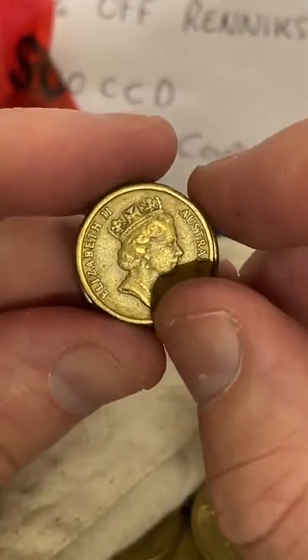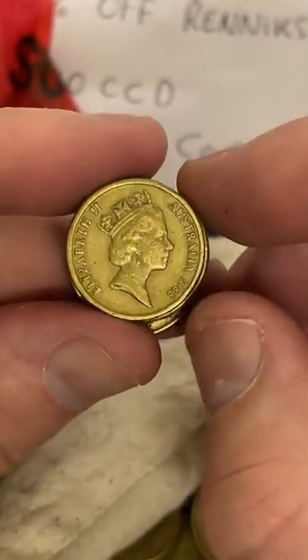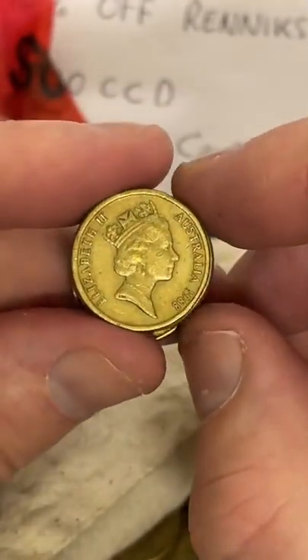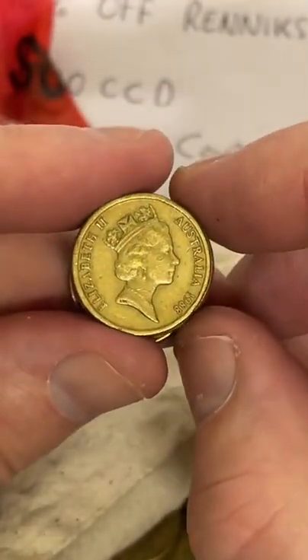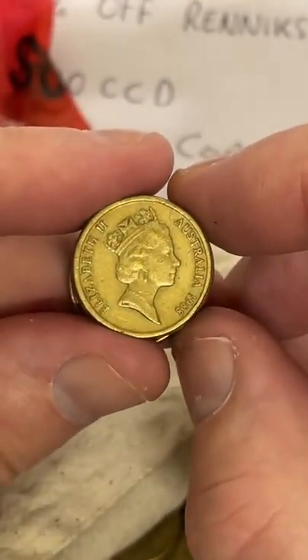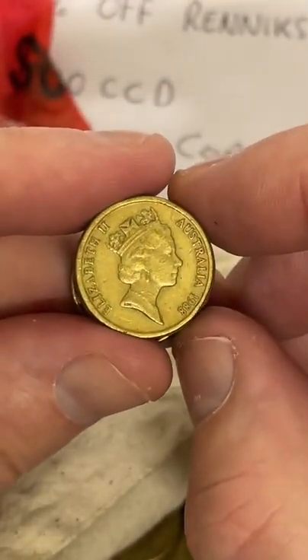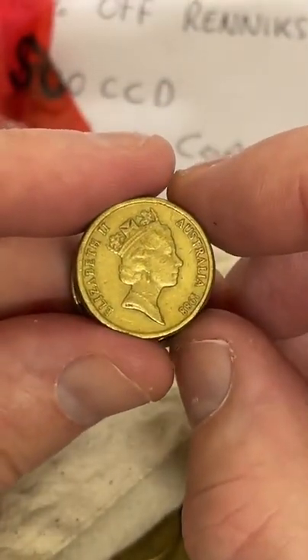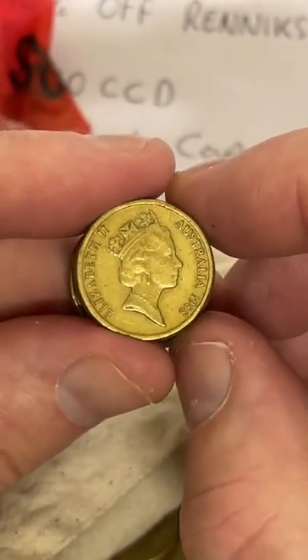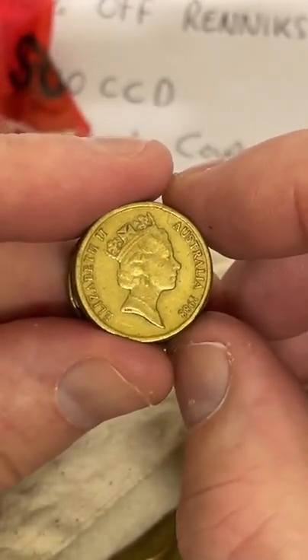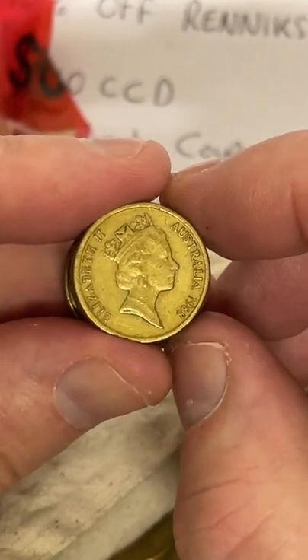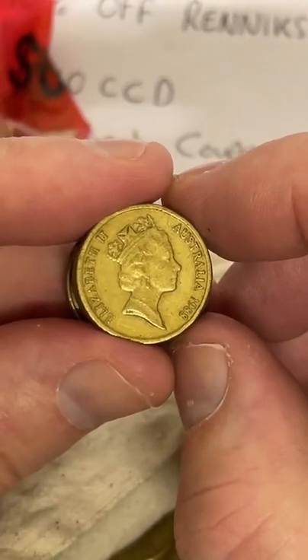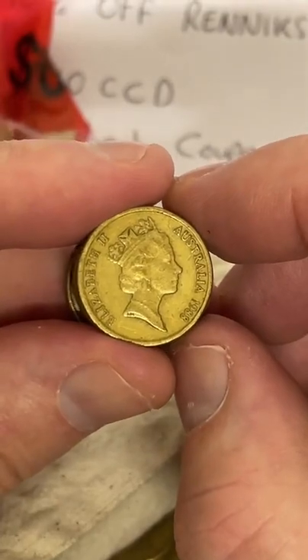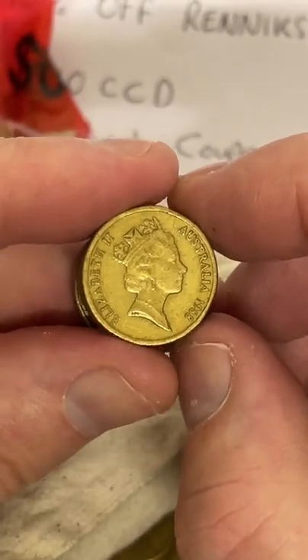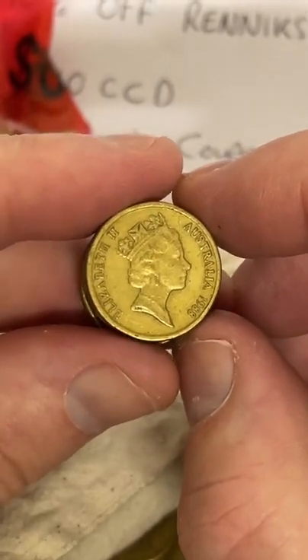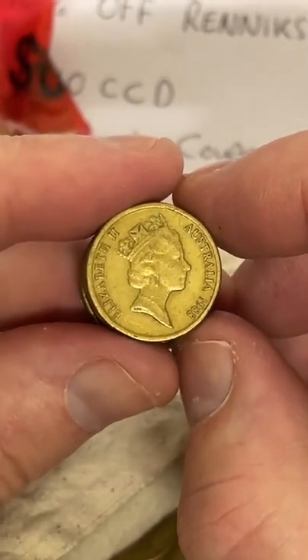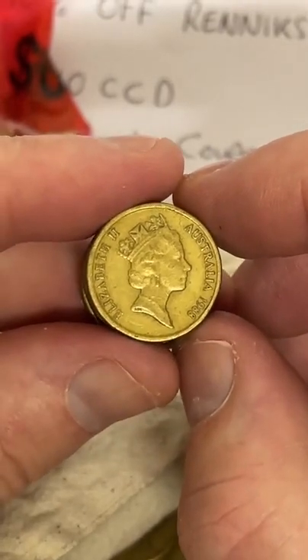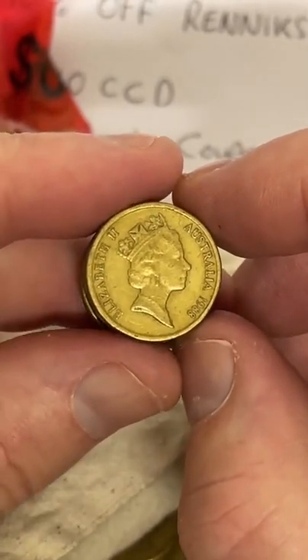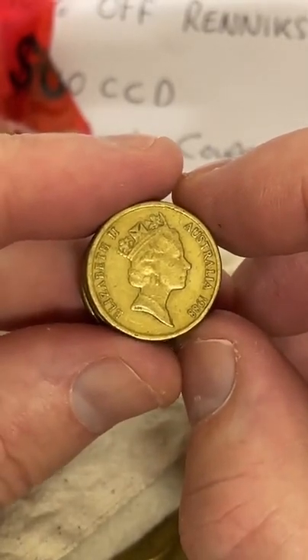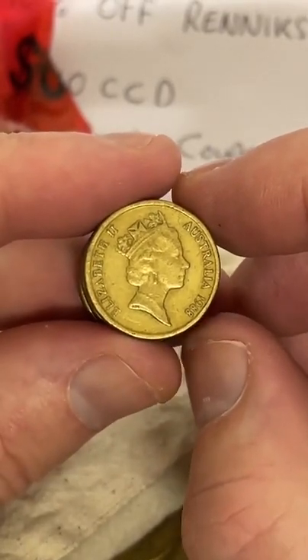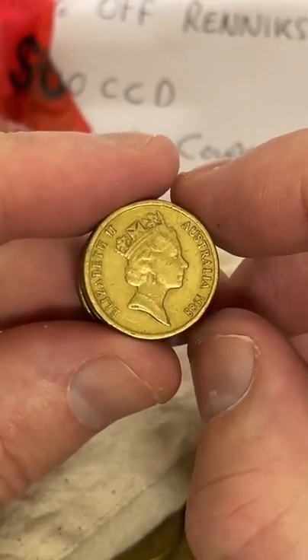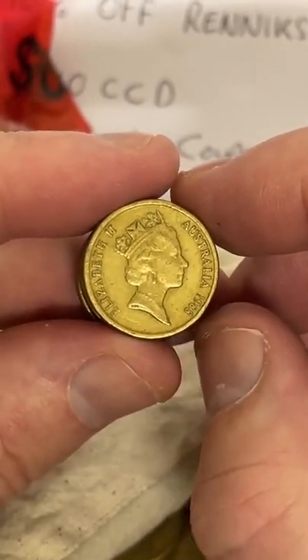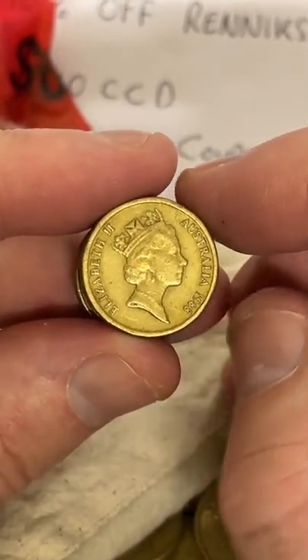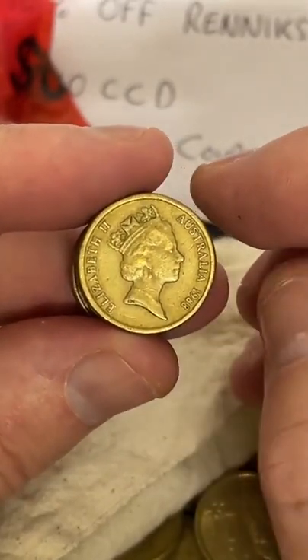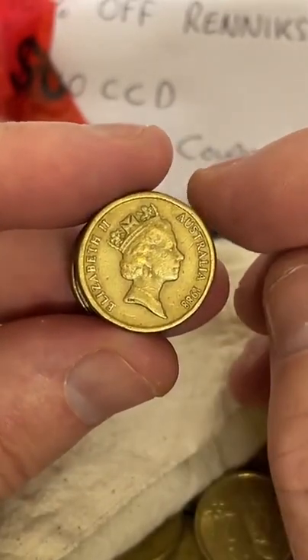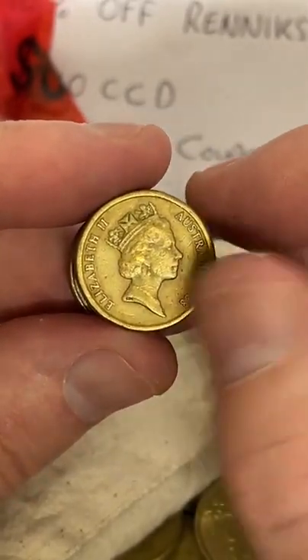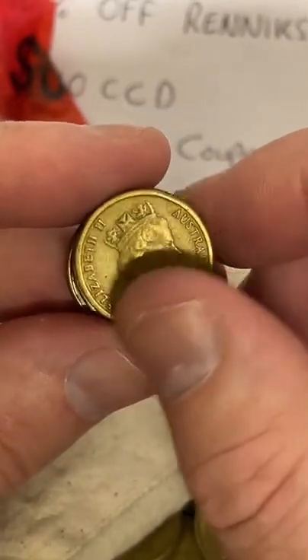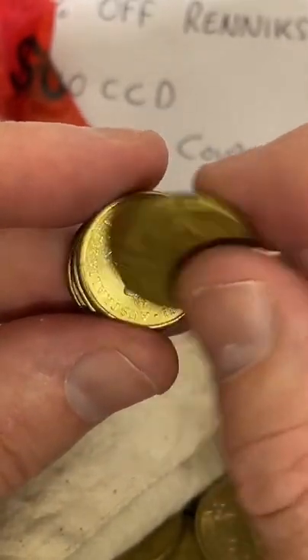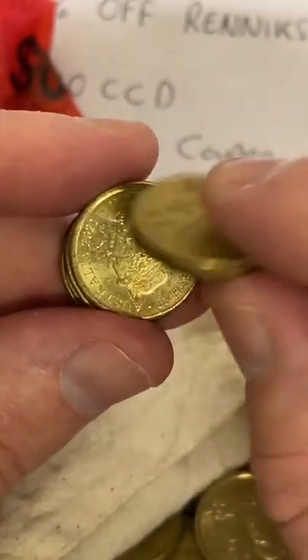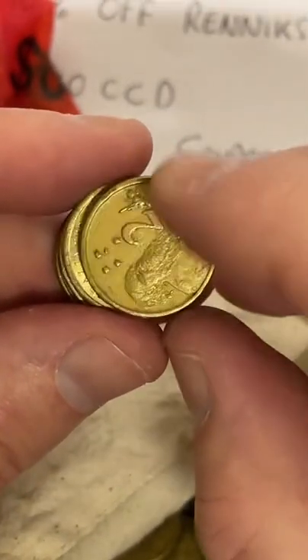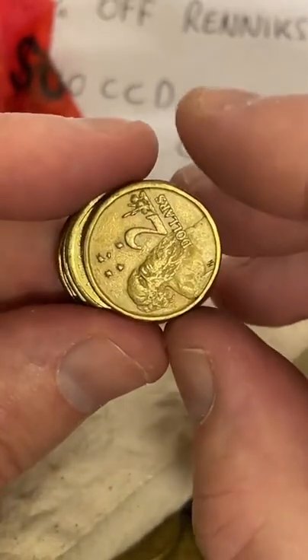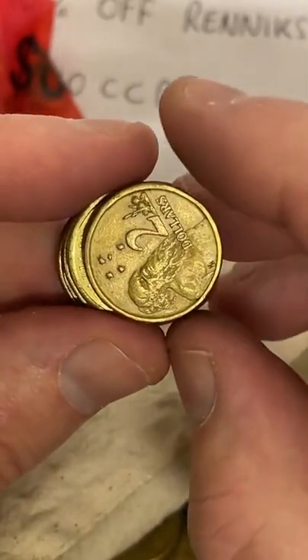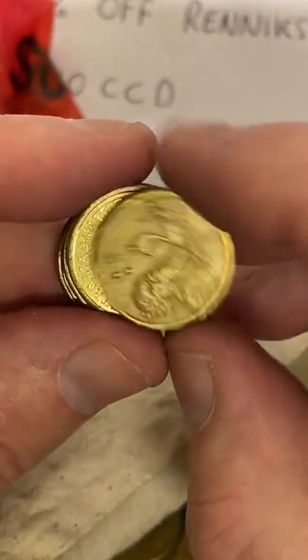A viewer just found a new colored one dollar coin and asks what it's worth. It depends what it is — you'd have to tell me what it is.